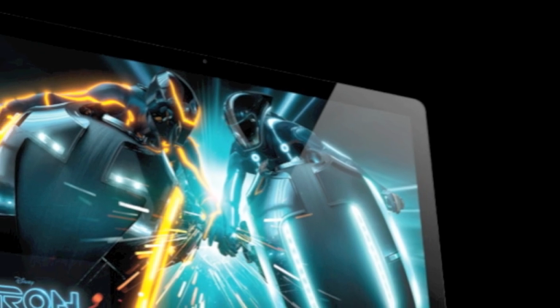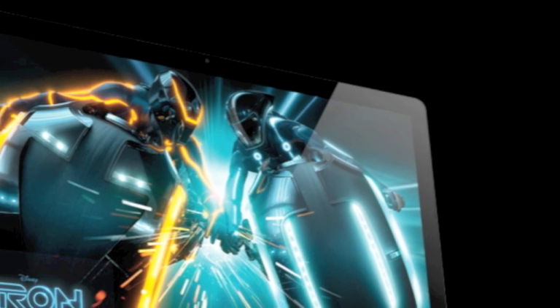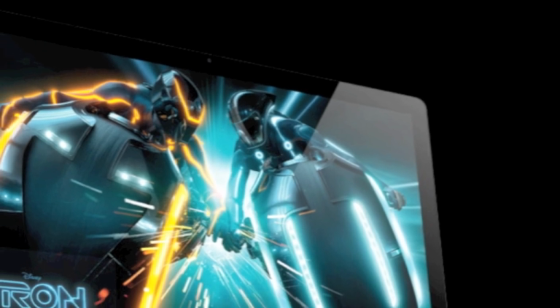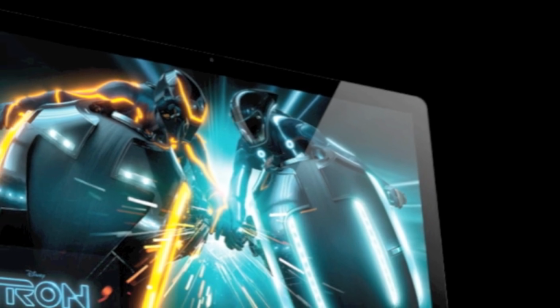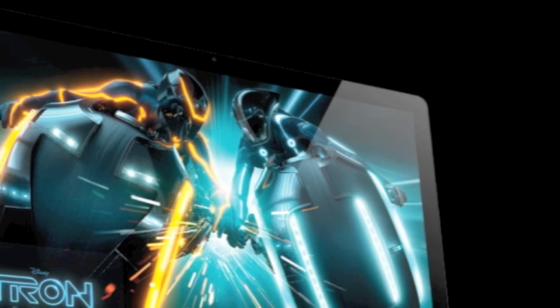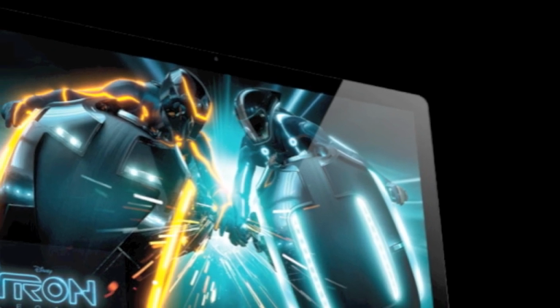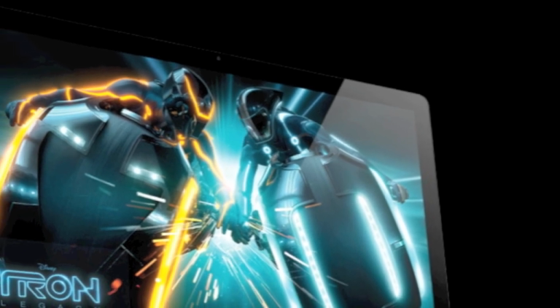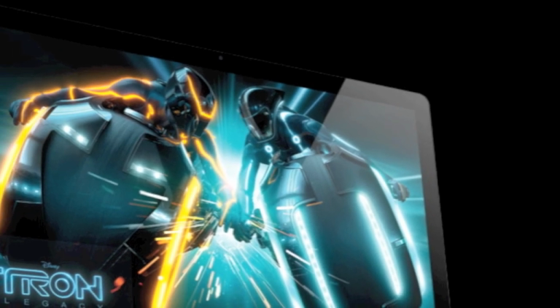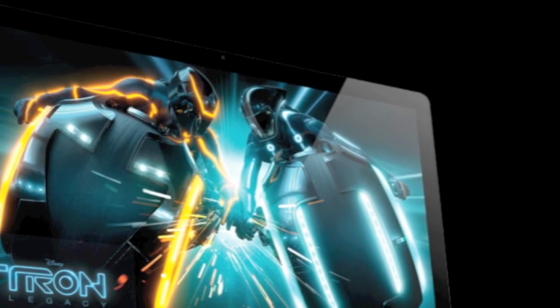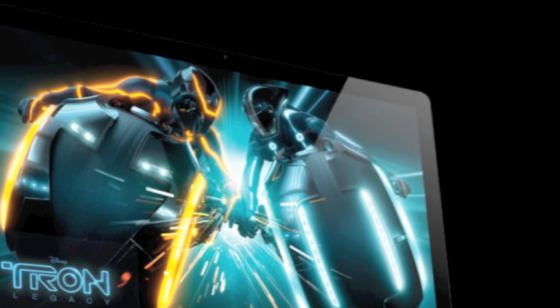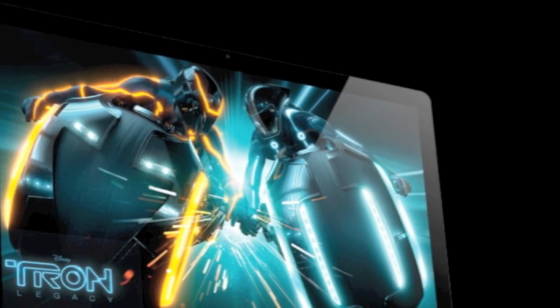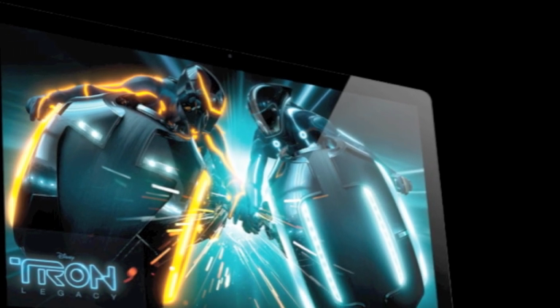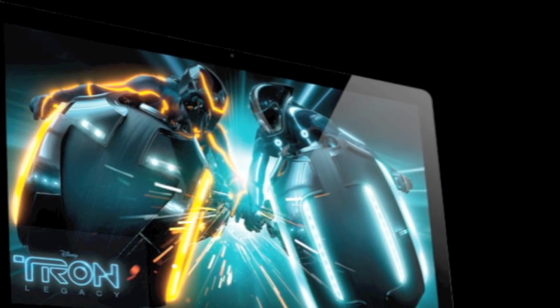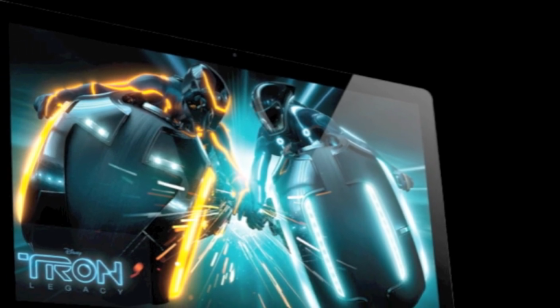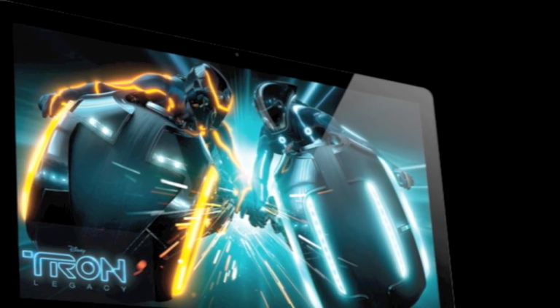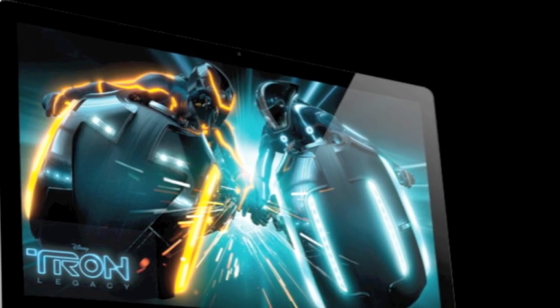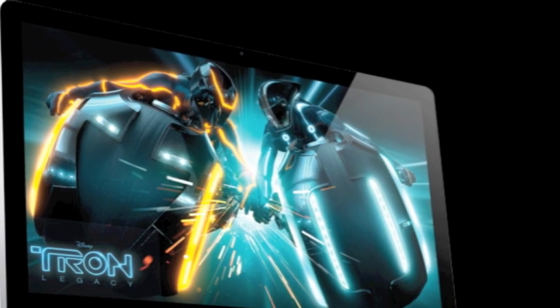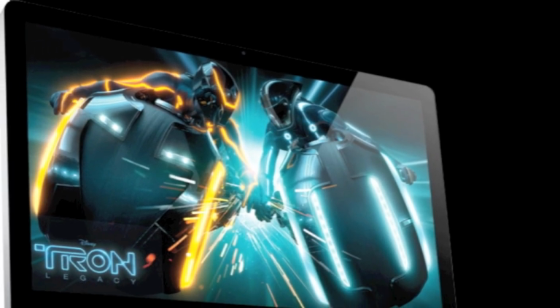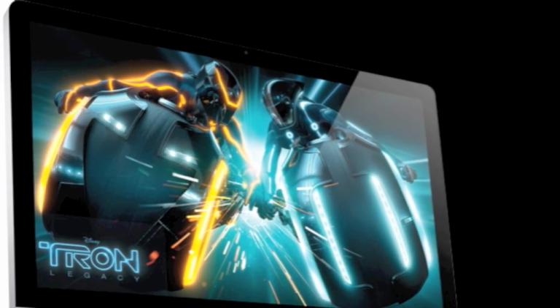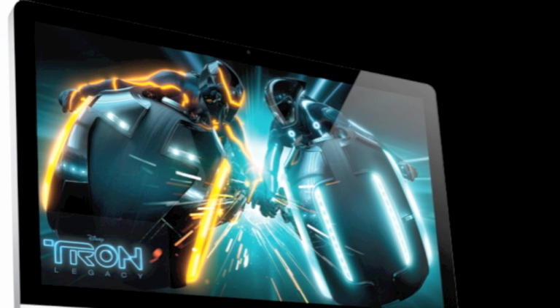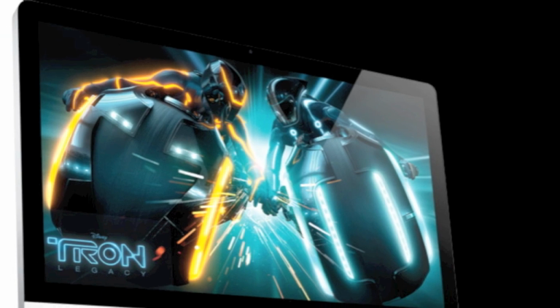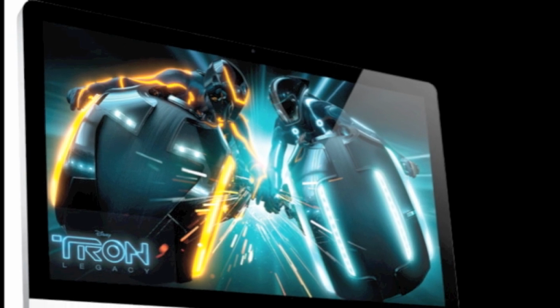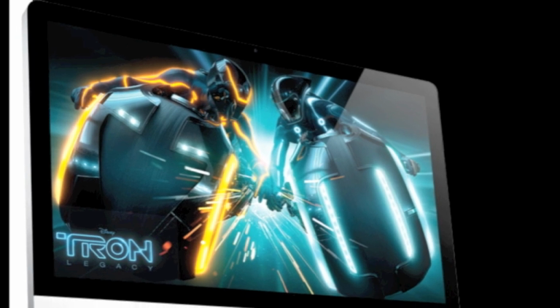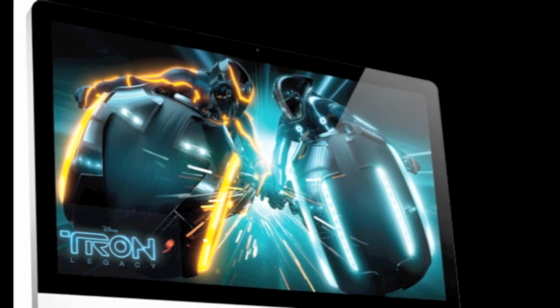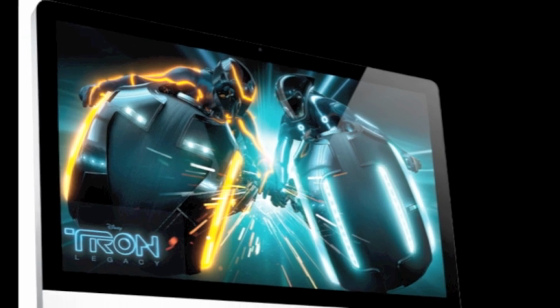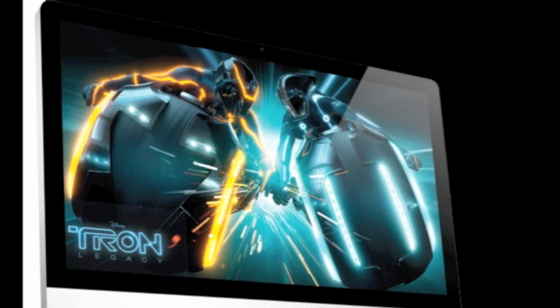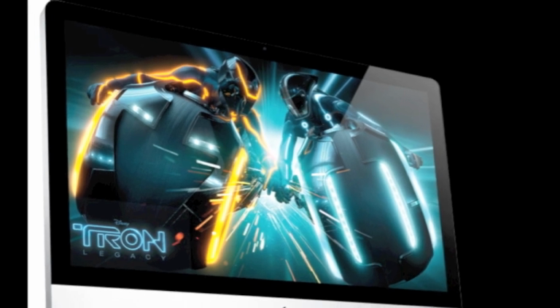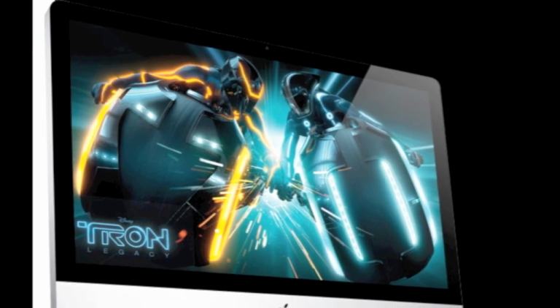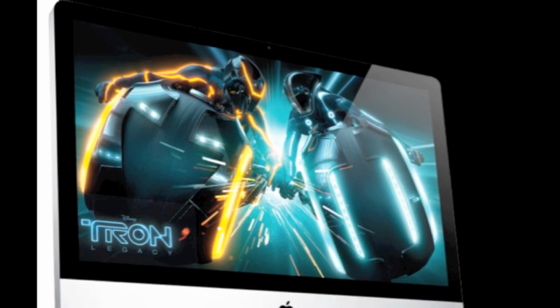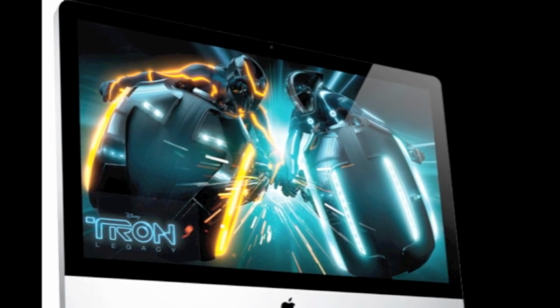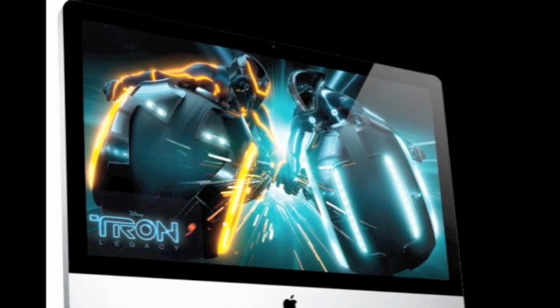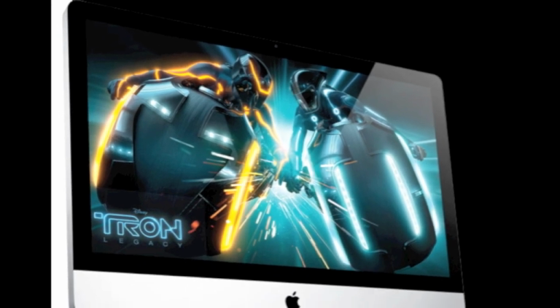Hey everyone, welcome back to MyAppleZone, and in this video I'm going to be talking about the brand new iMac. So let's get started.